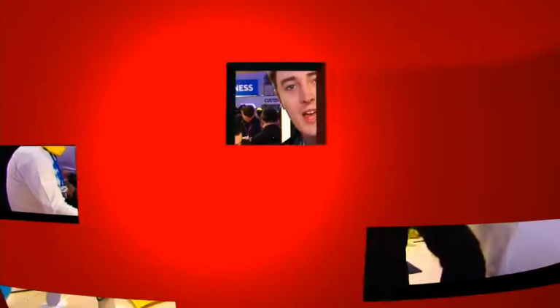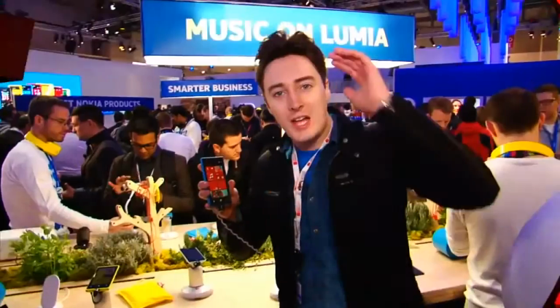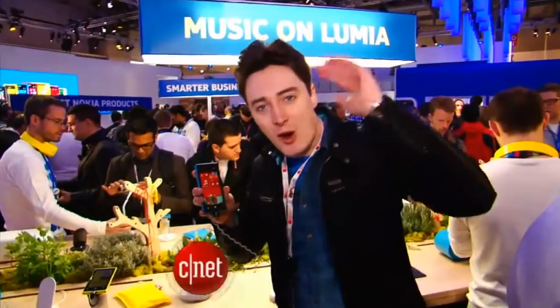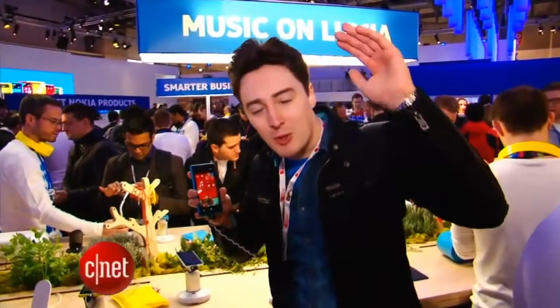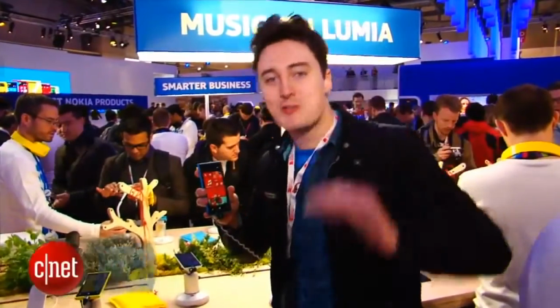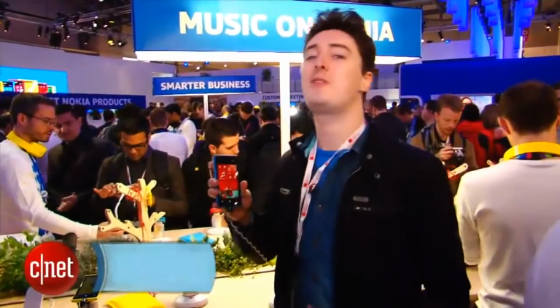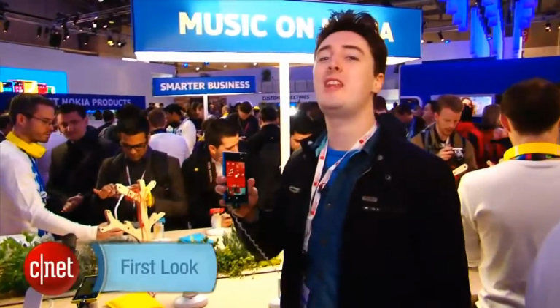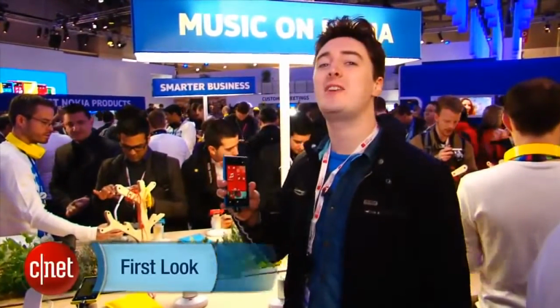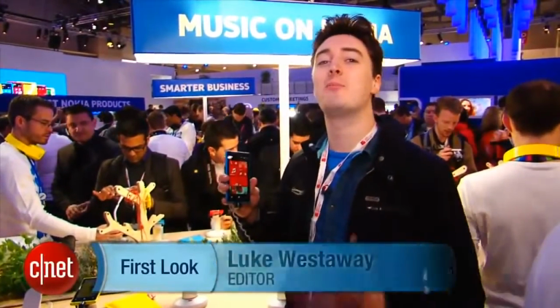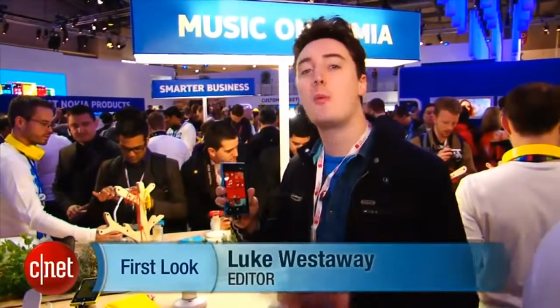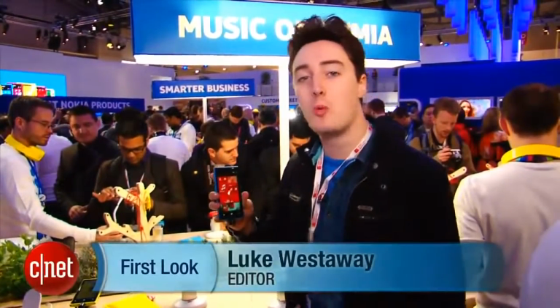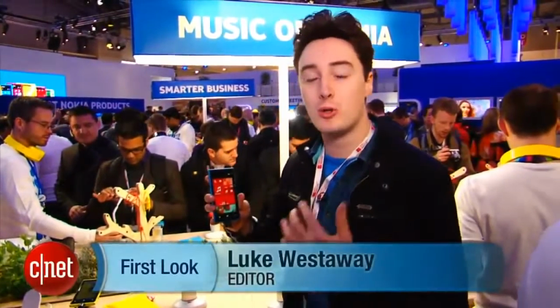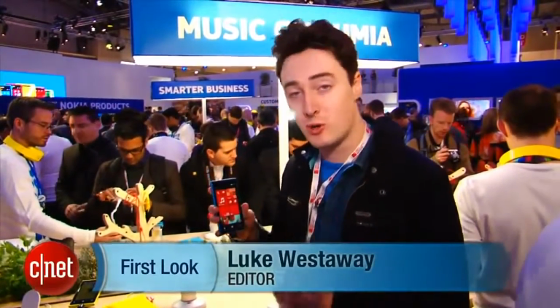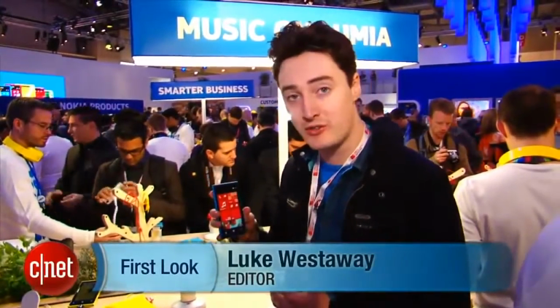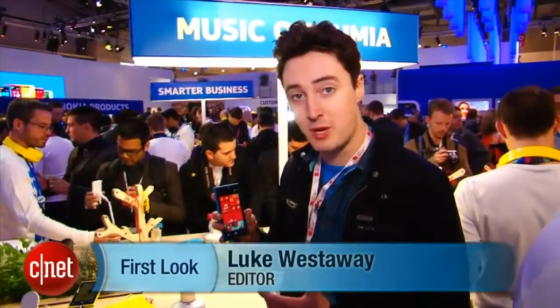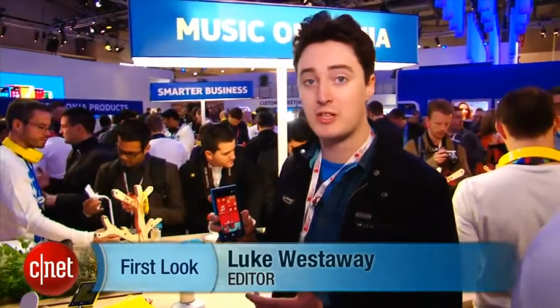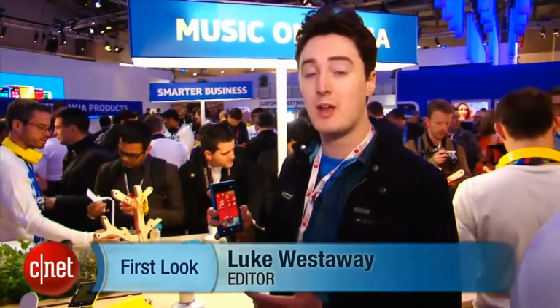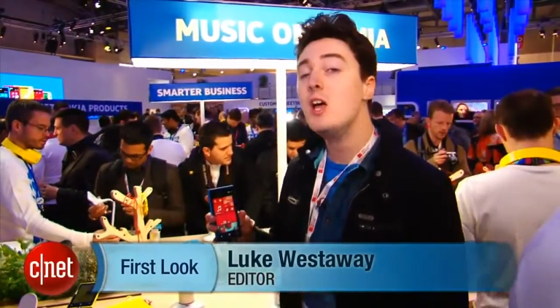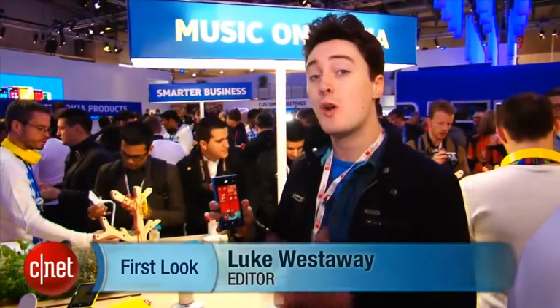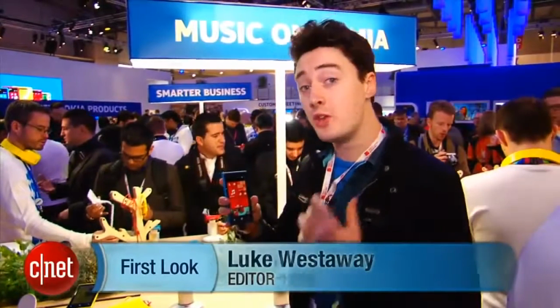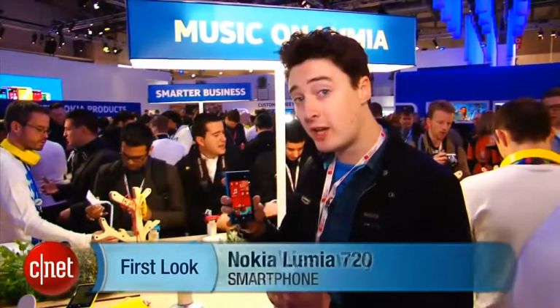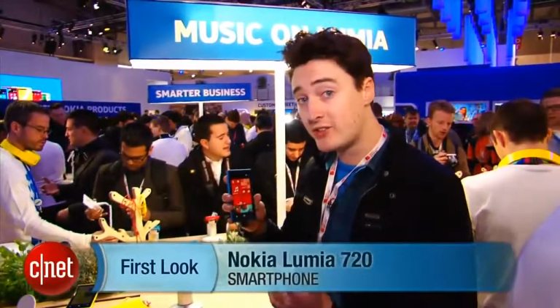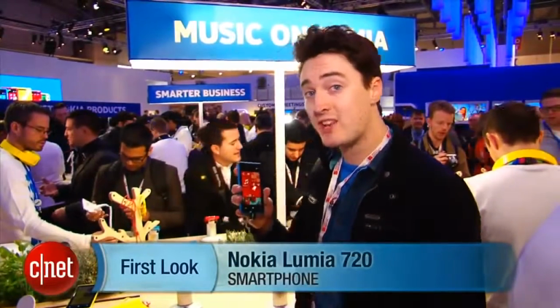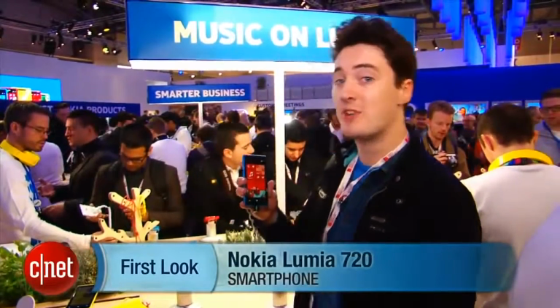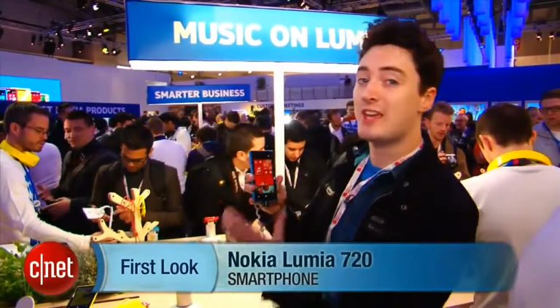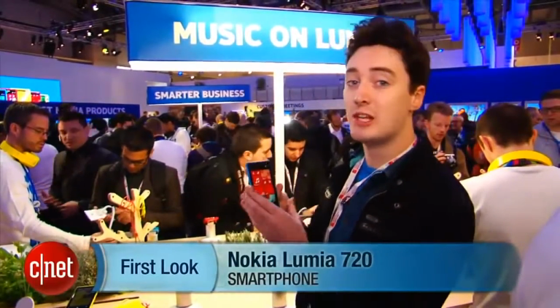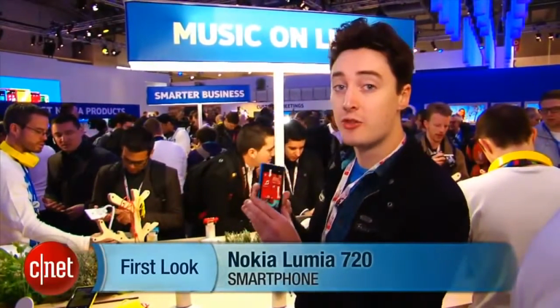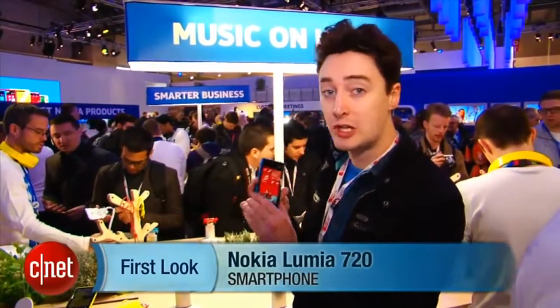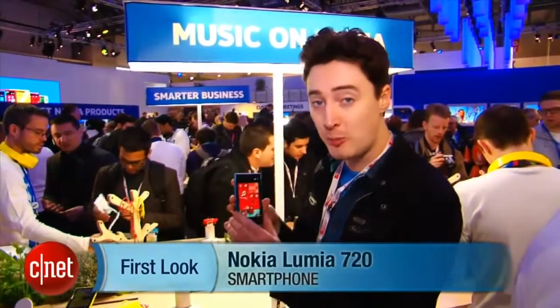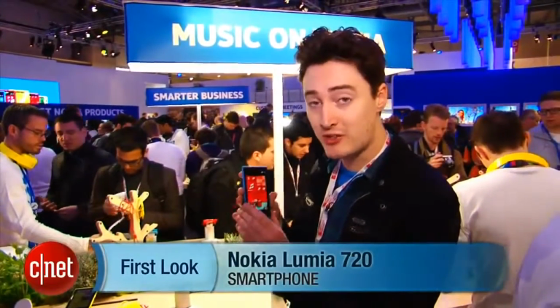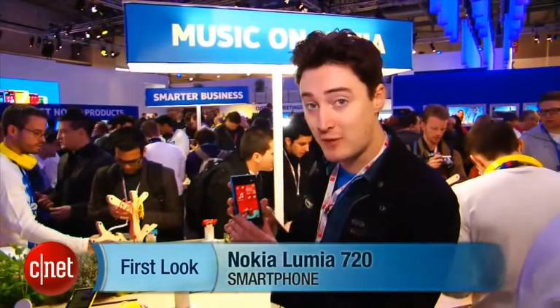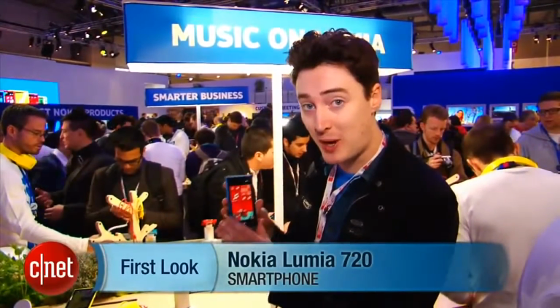Hello, I'm Luke Westaway for CNET here at Mobile World Congress in Barcelona. We're at the Nokia stand and we're taking a look at the Lumia 720.